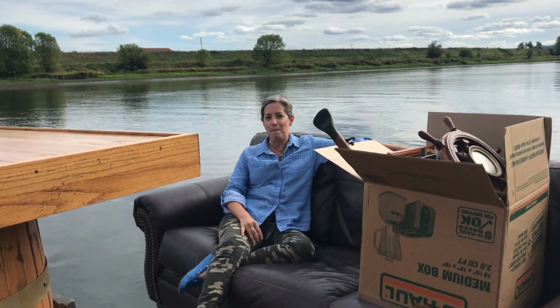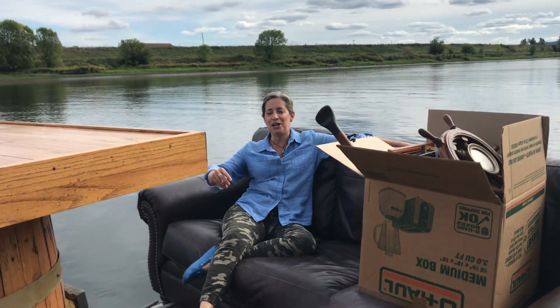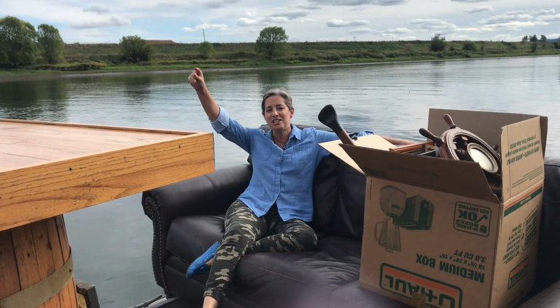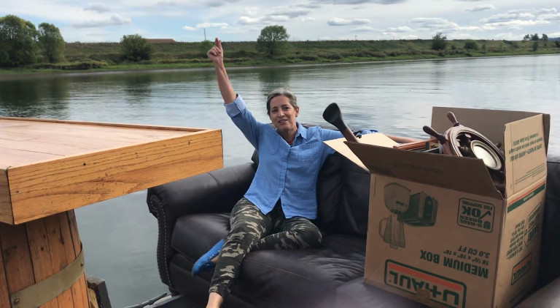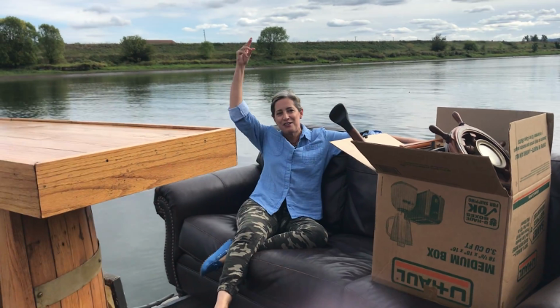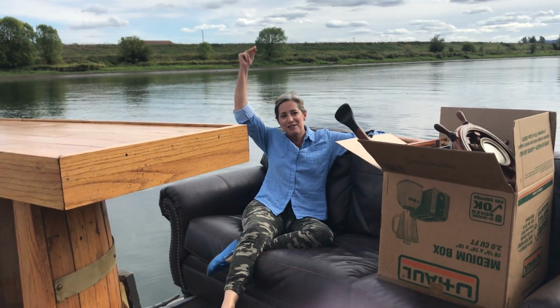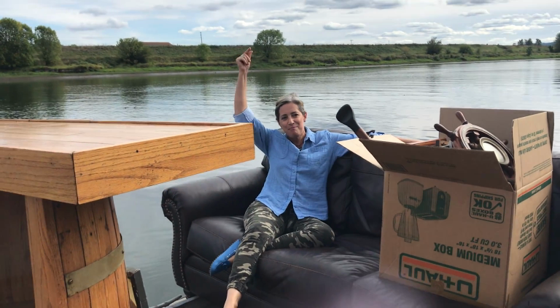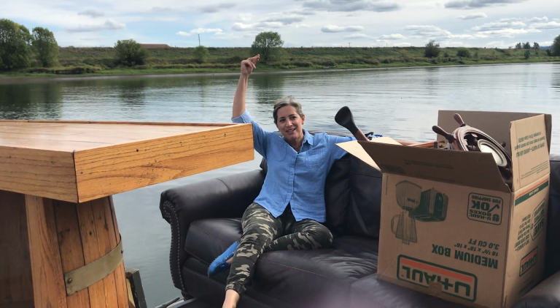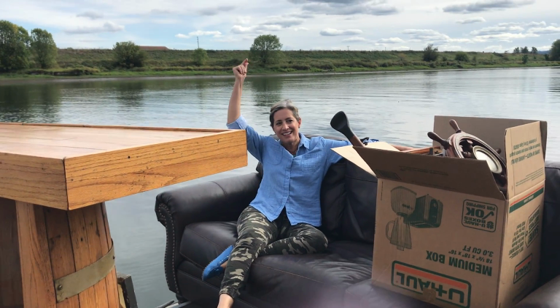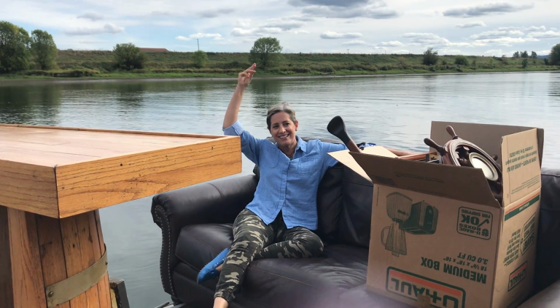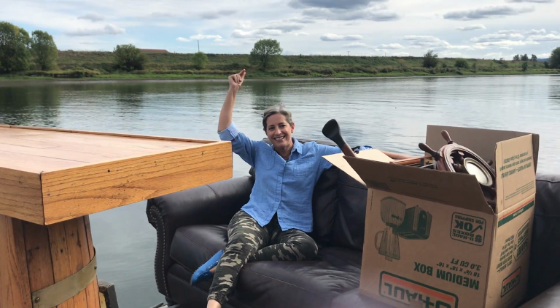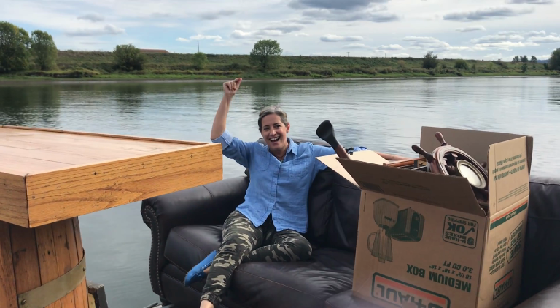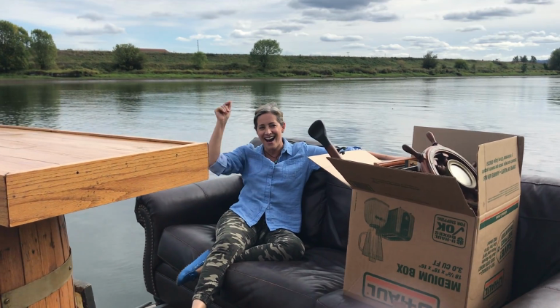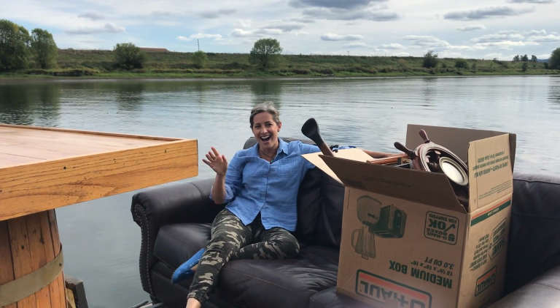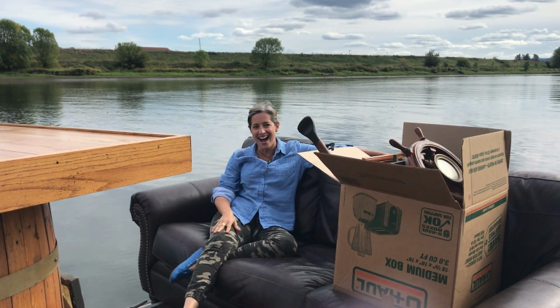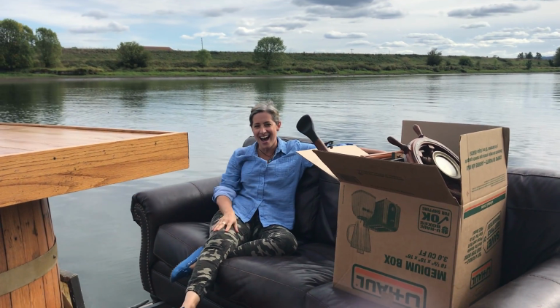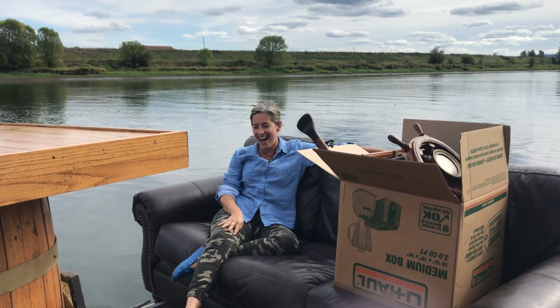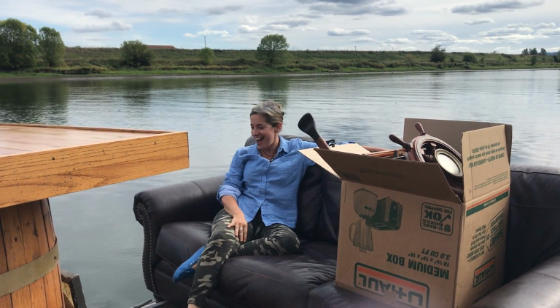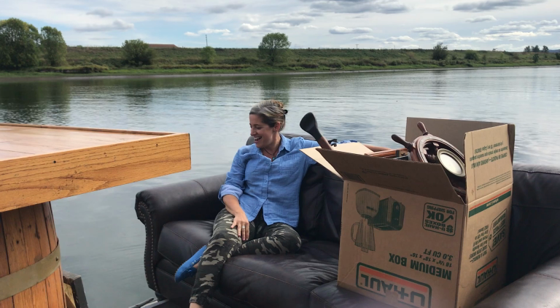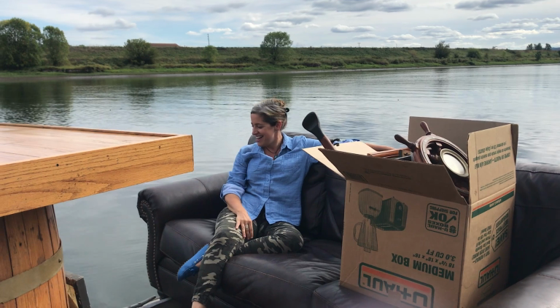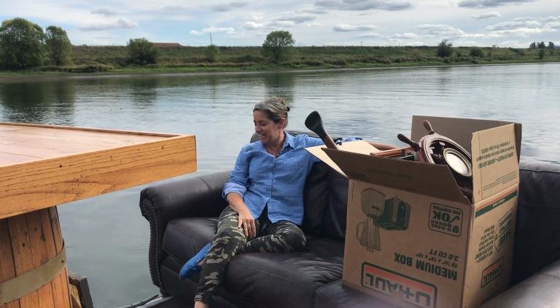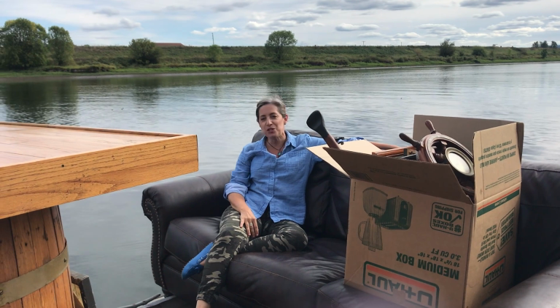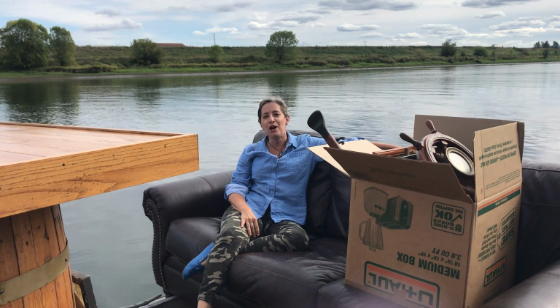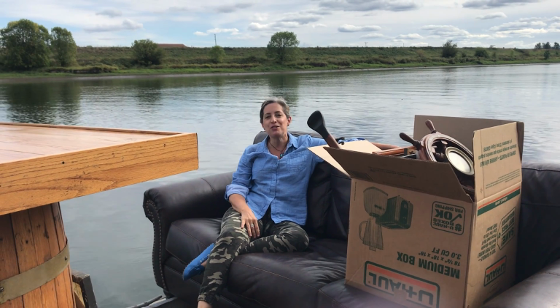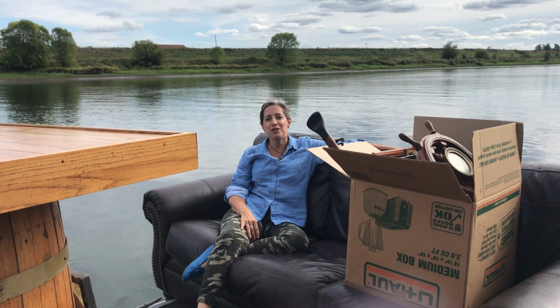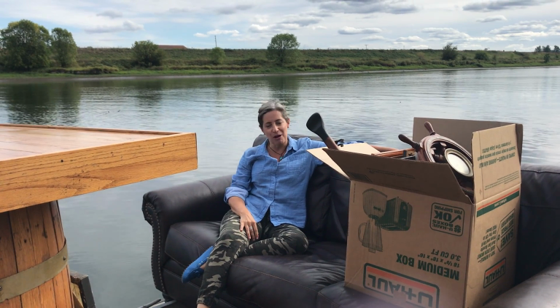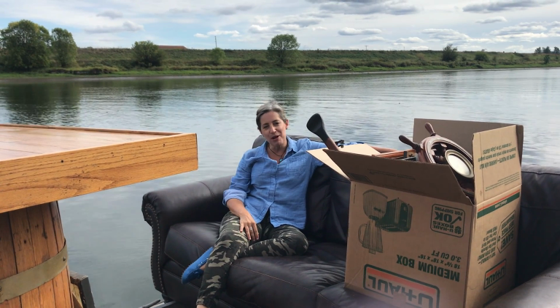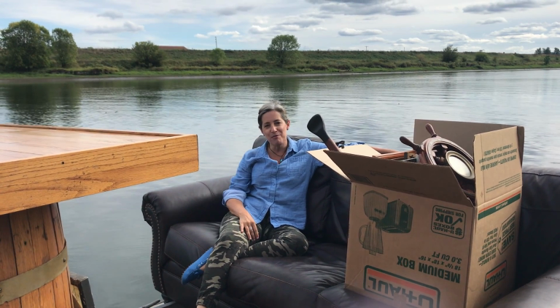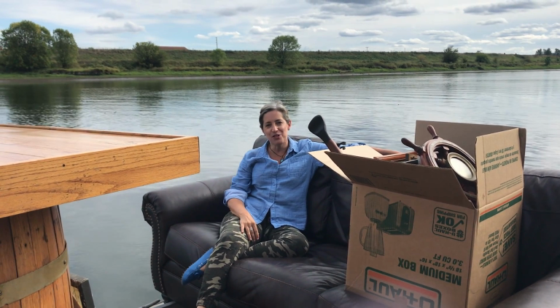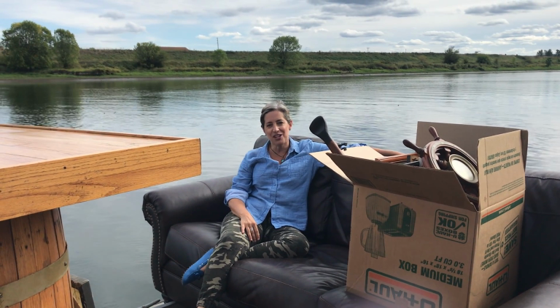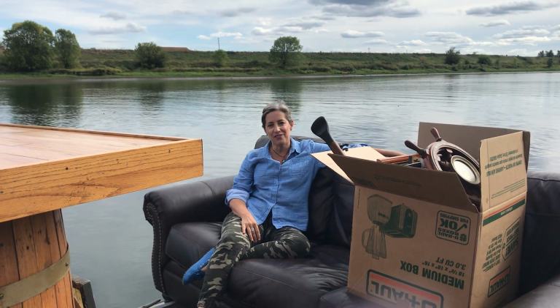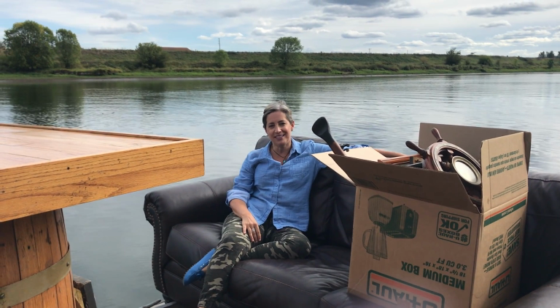Beer tender. It's one great way to move your stuff in.